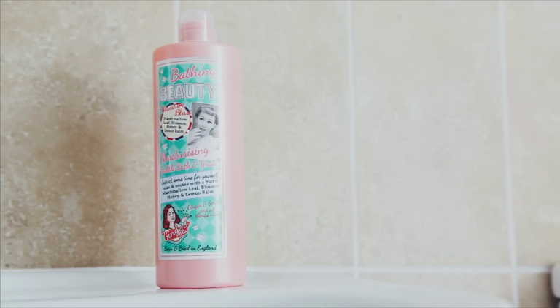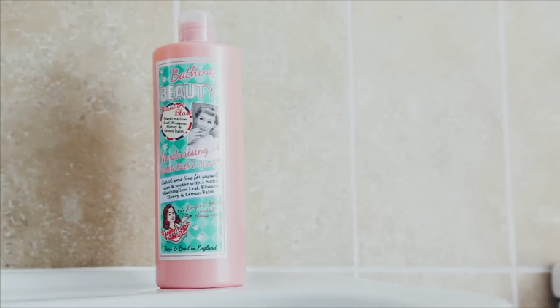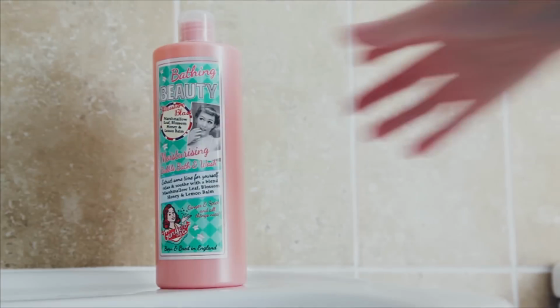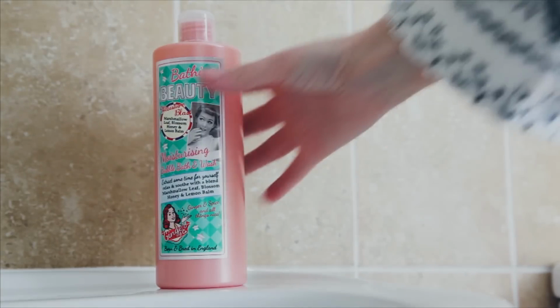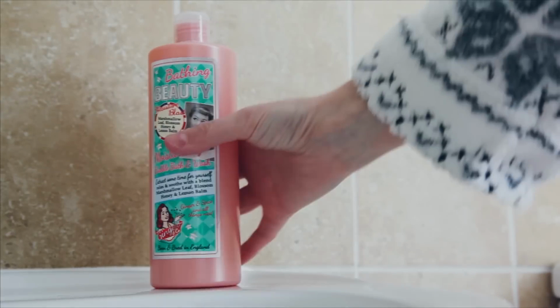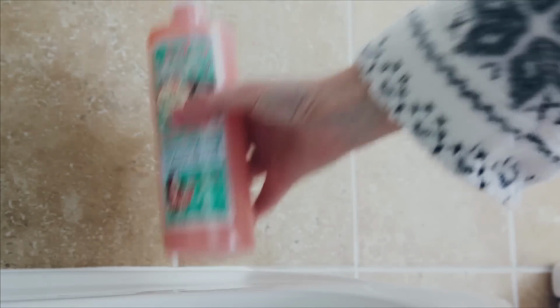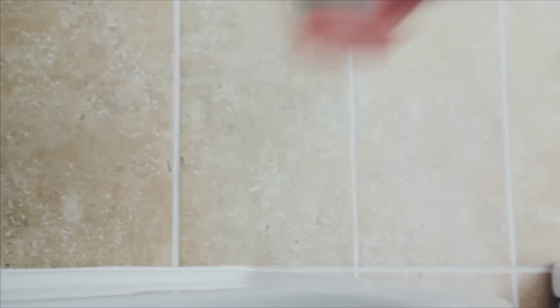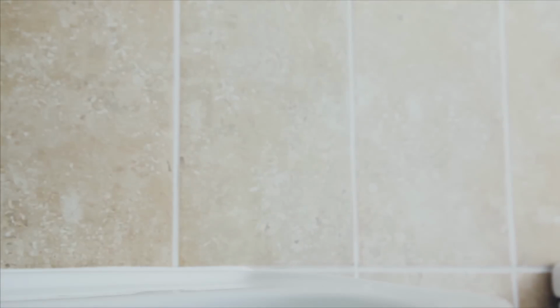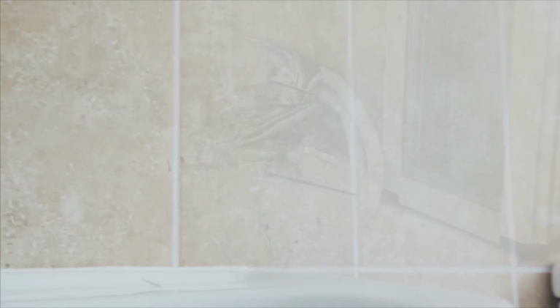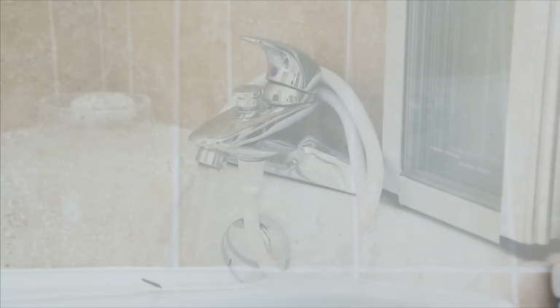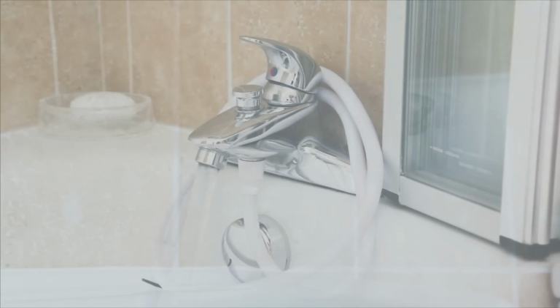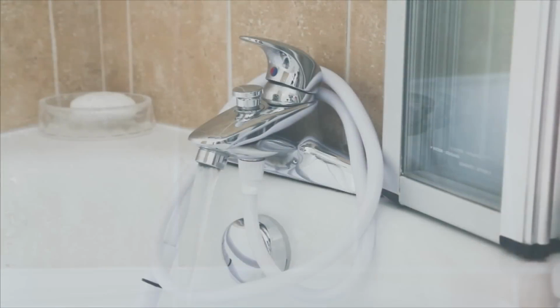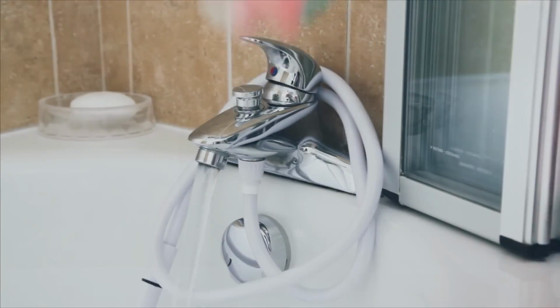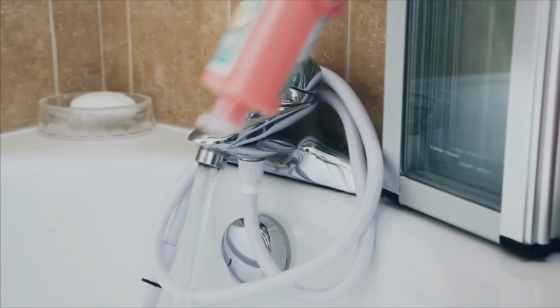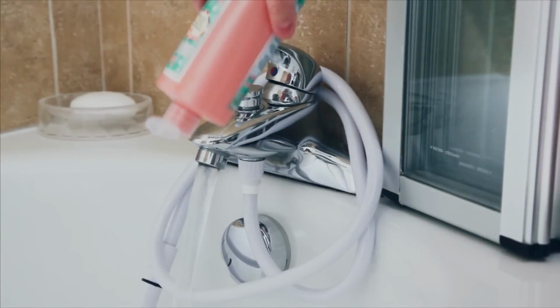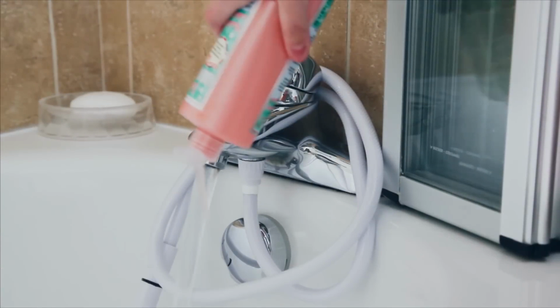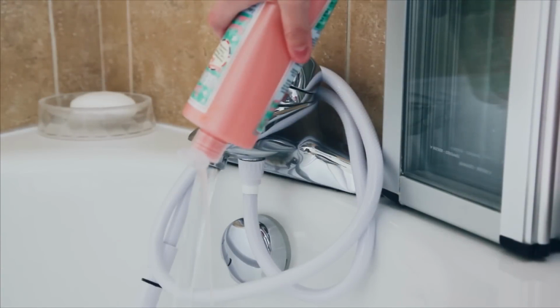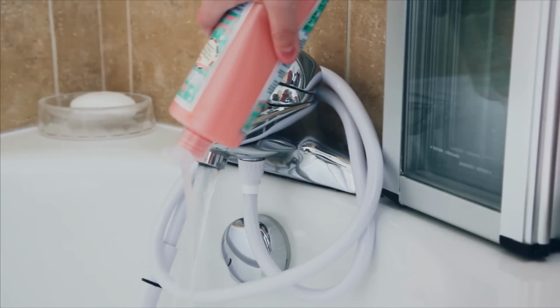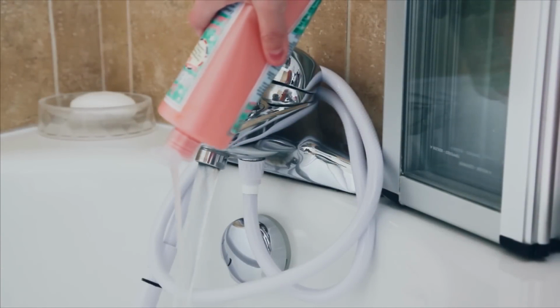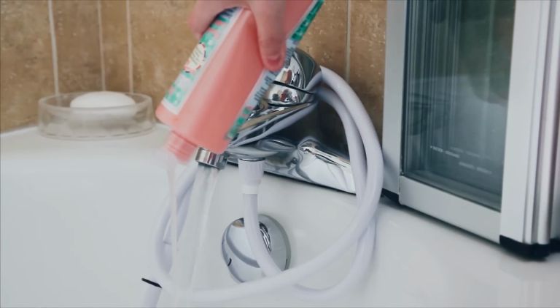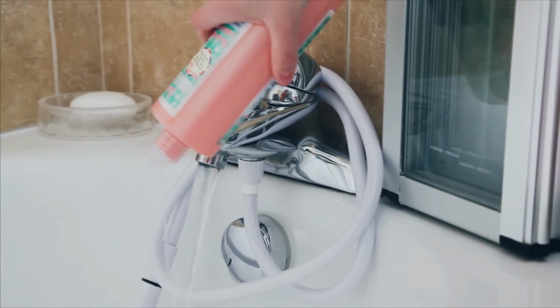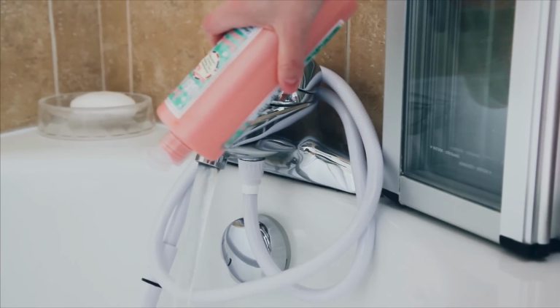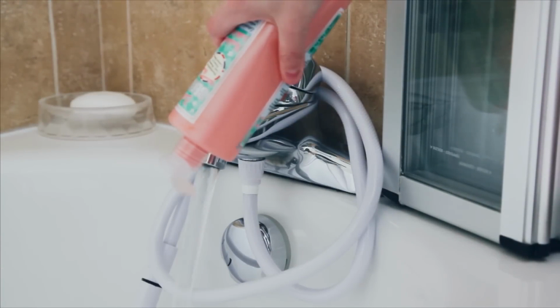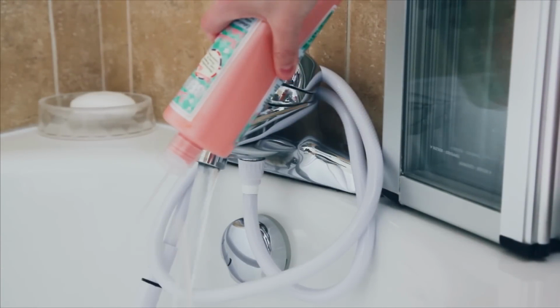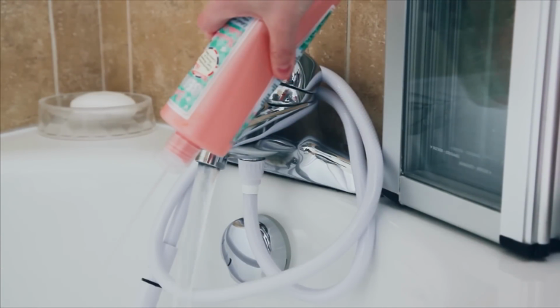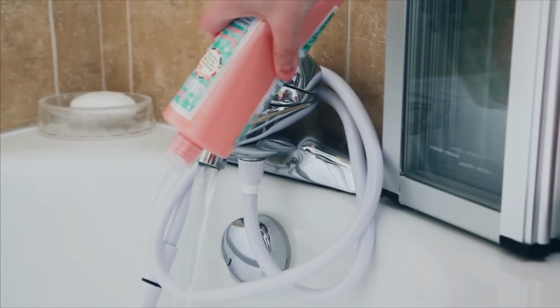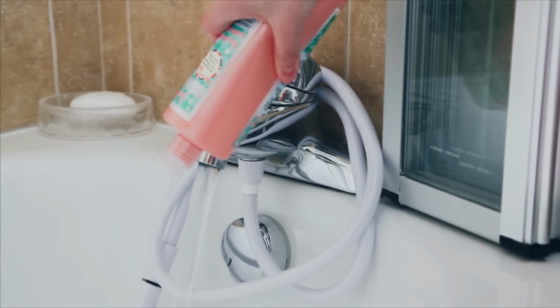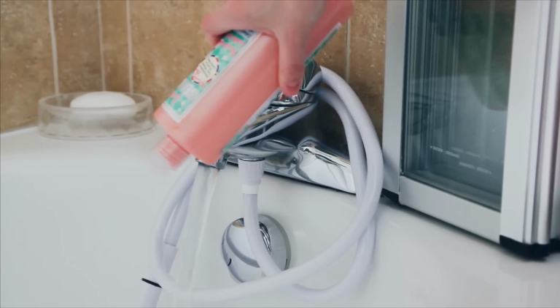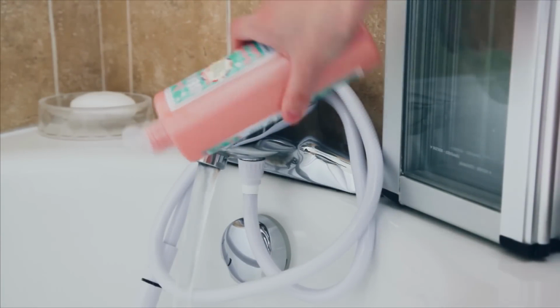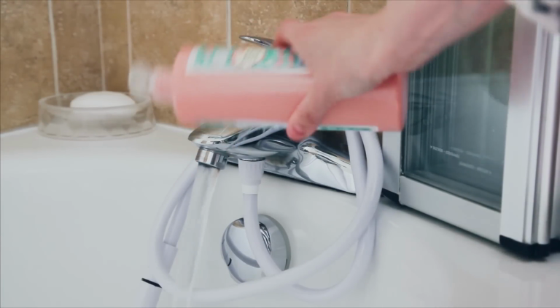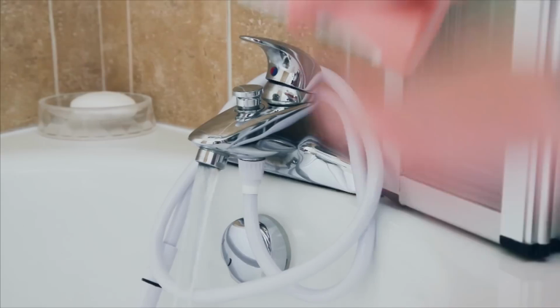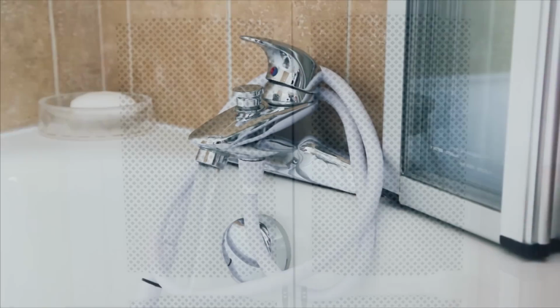I'm loving bubble bath at the moment and this one I'm using today is from Ginger & Co — it smells amazing.